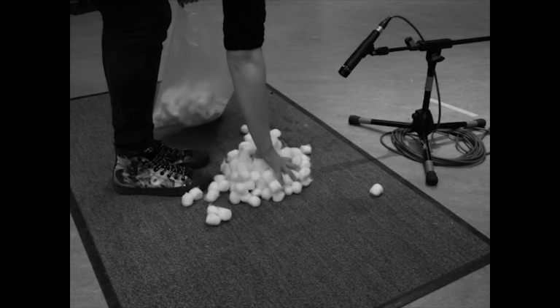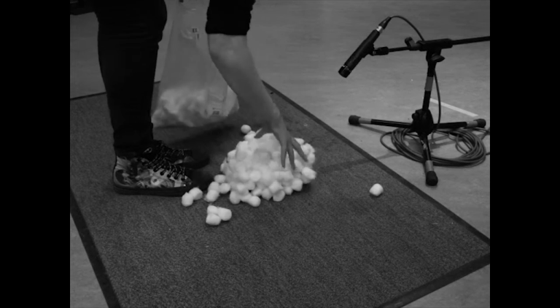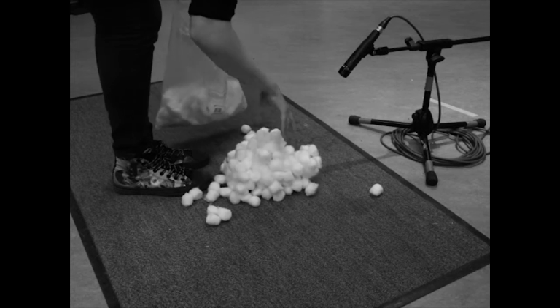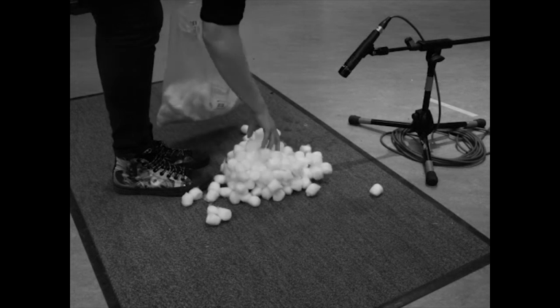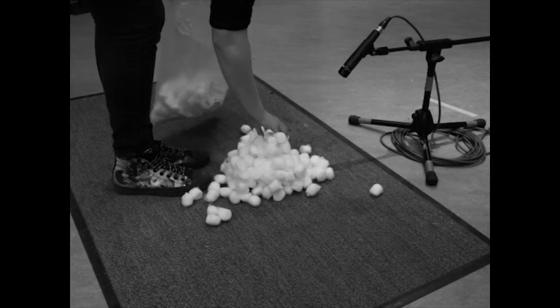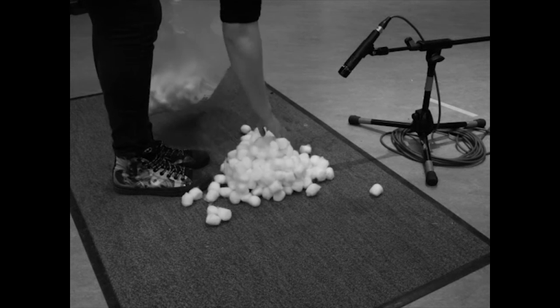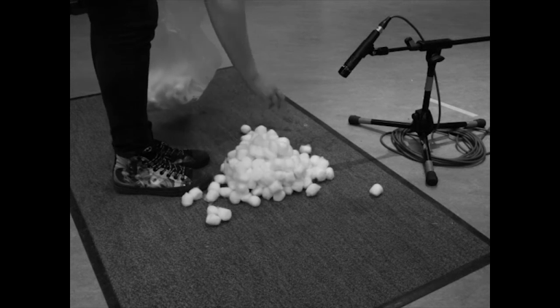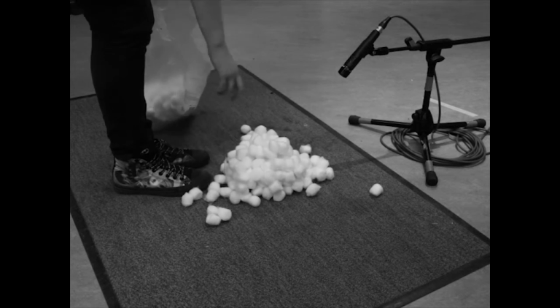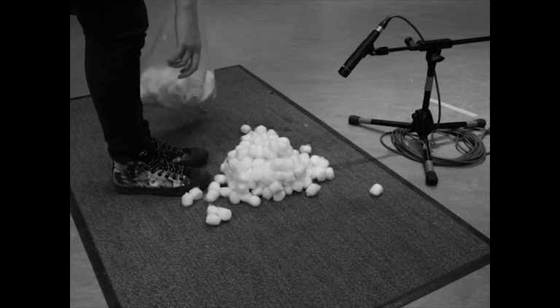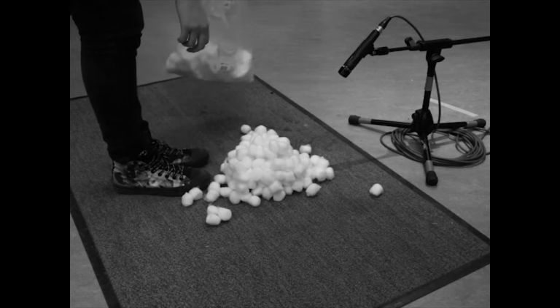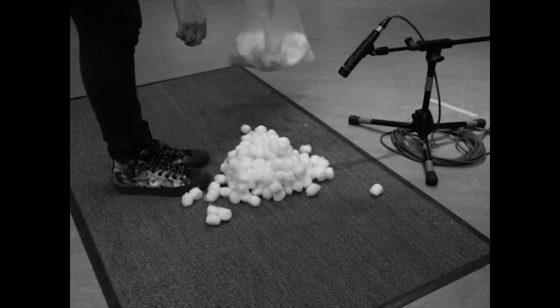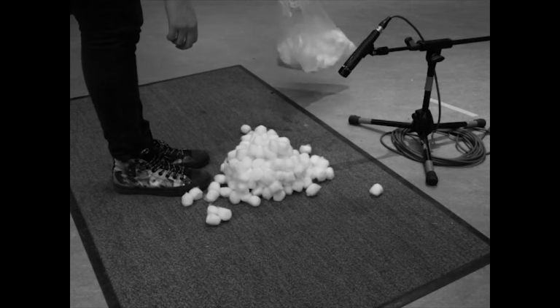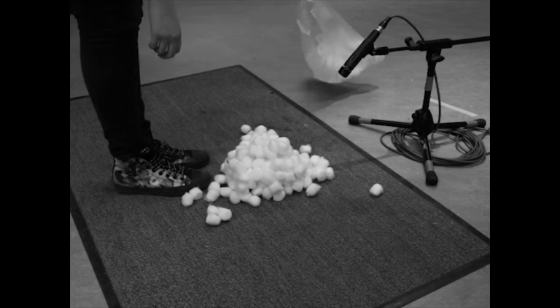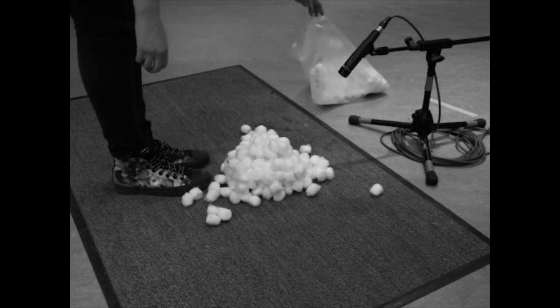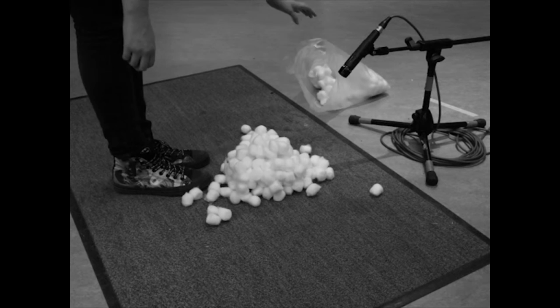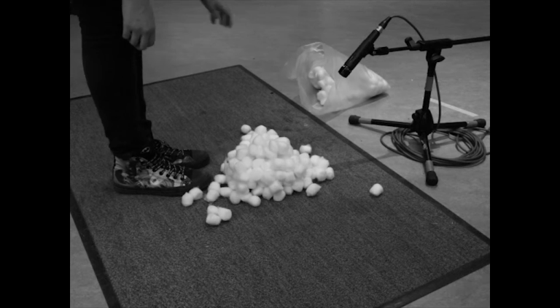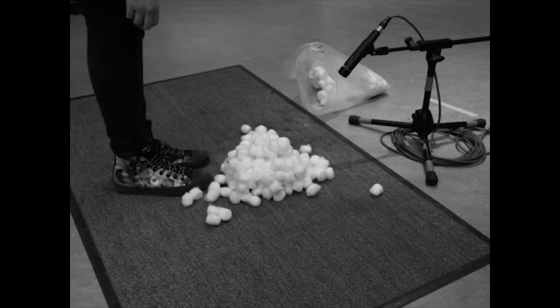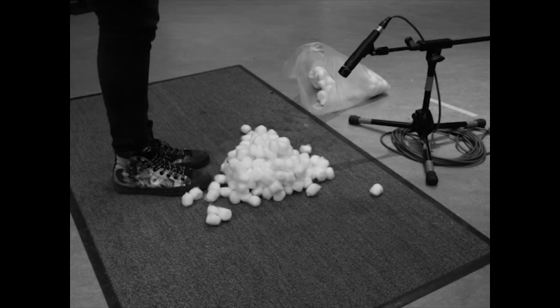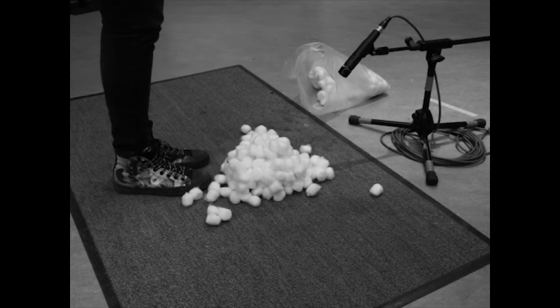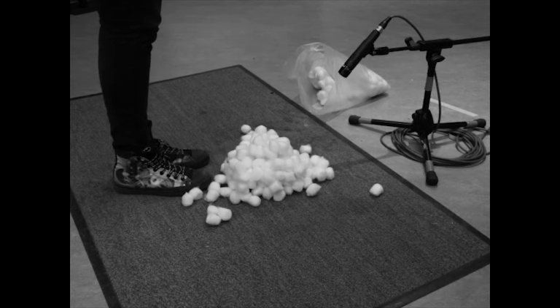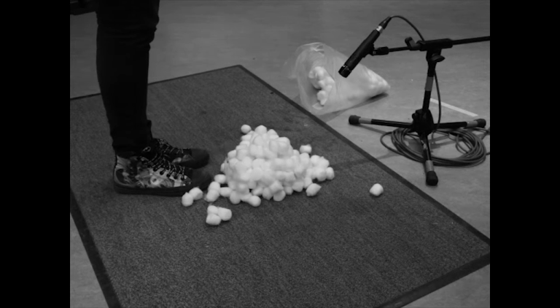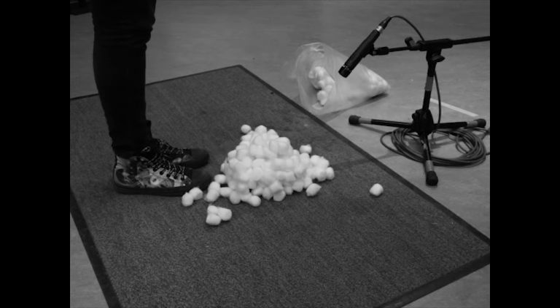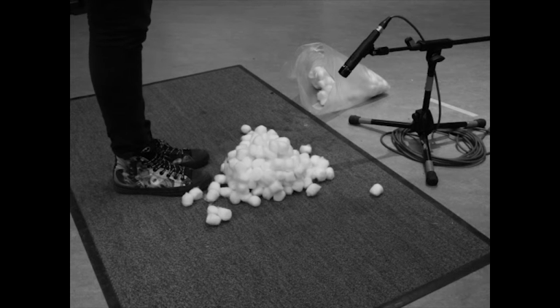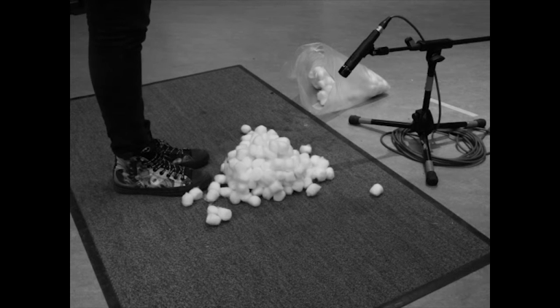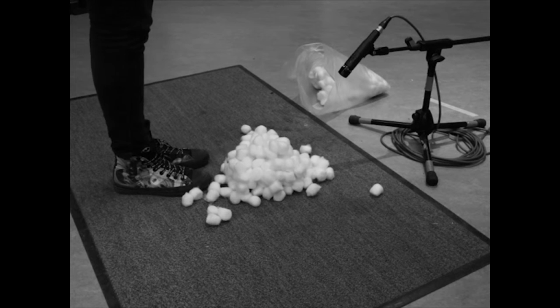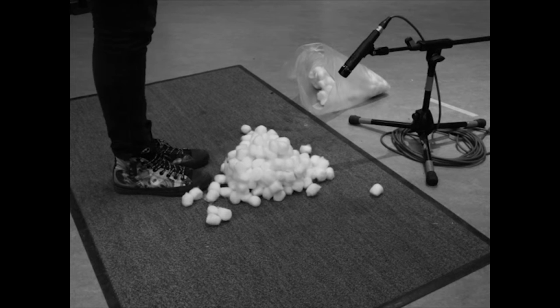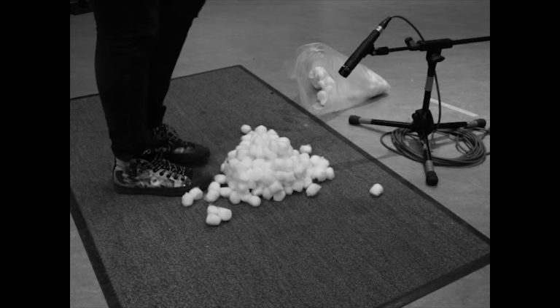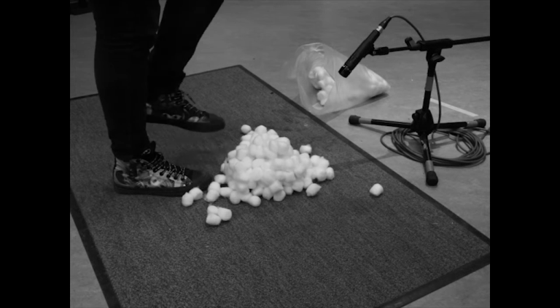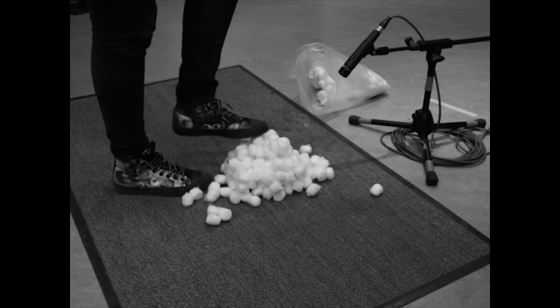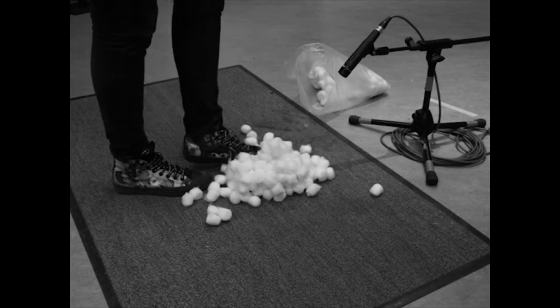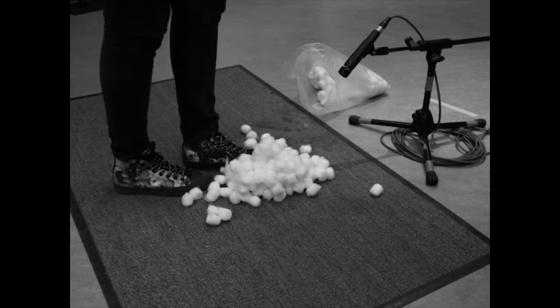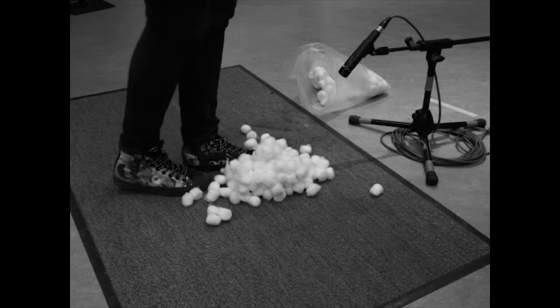Step 4: Stand on the cotton wool balls and make marching motions.